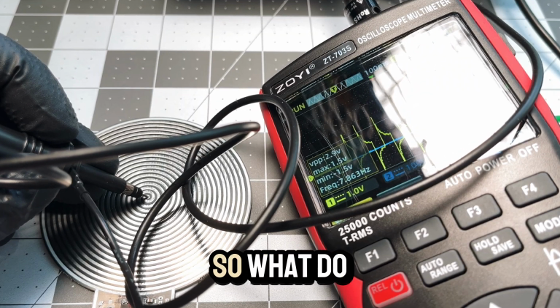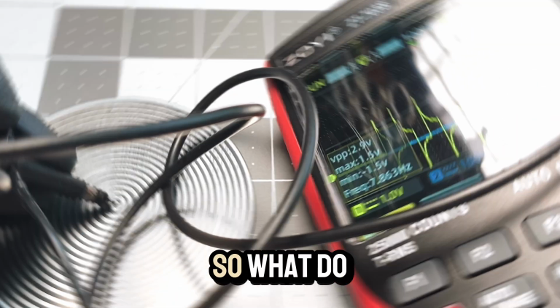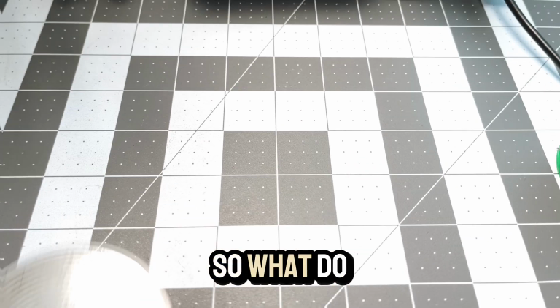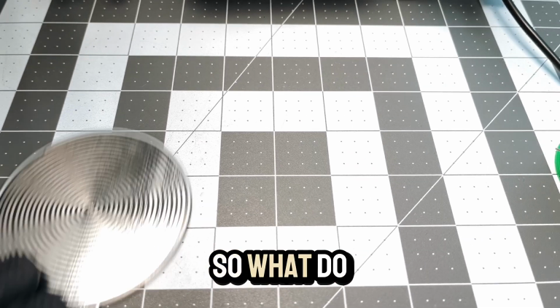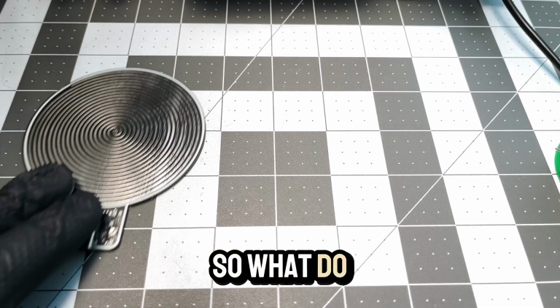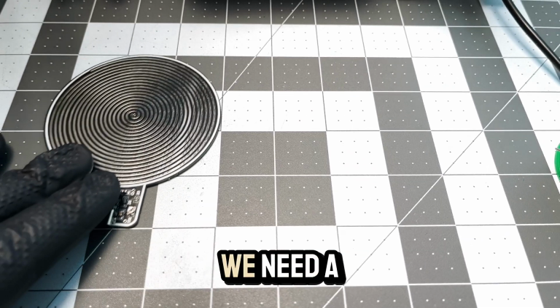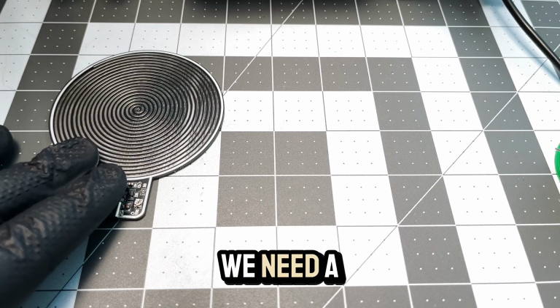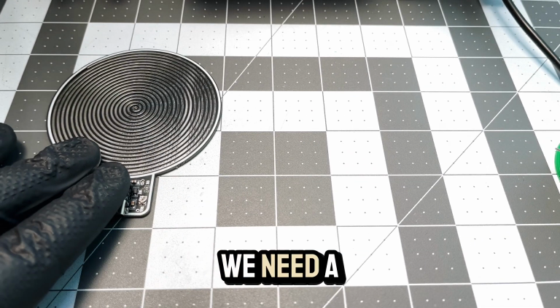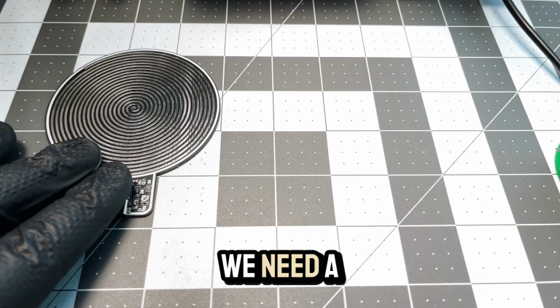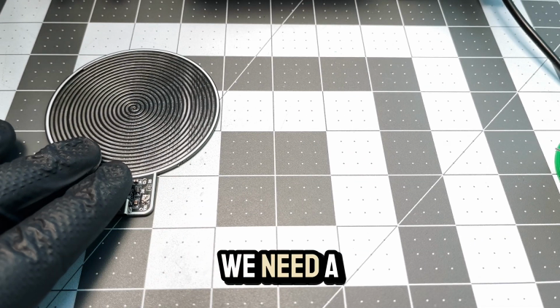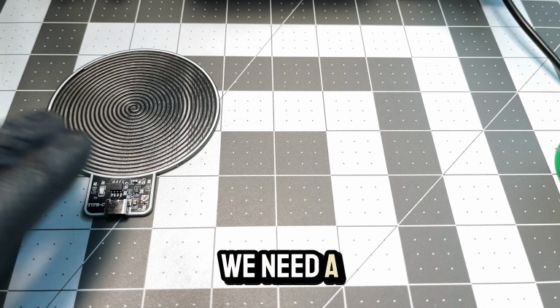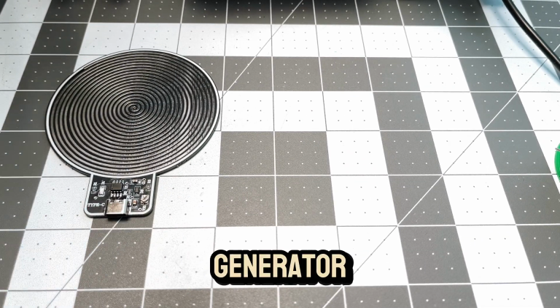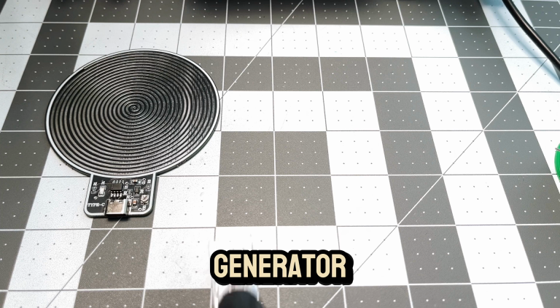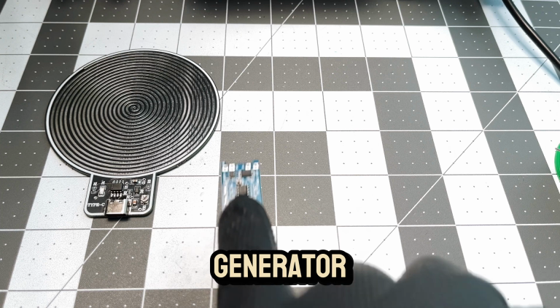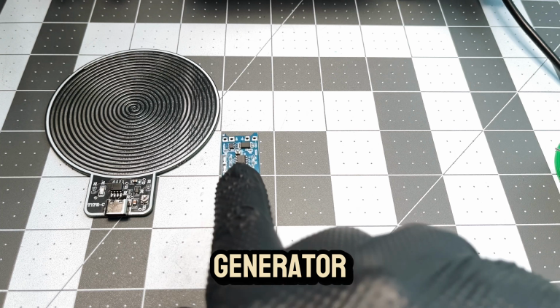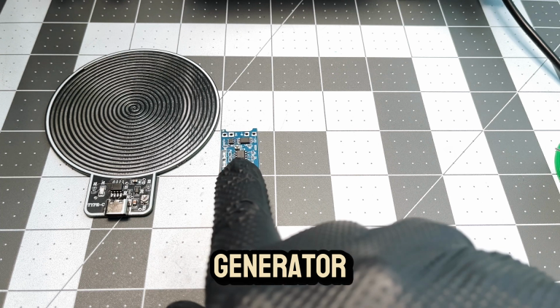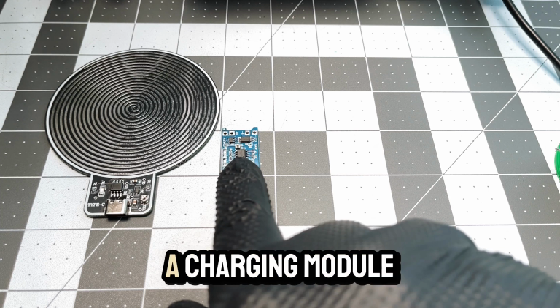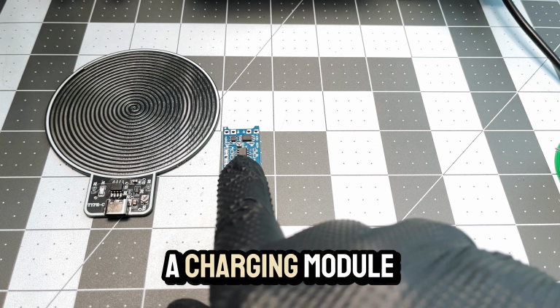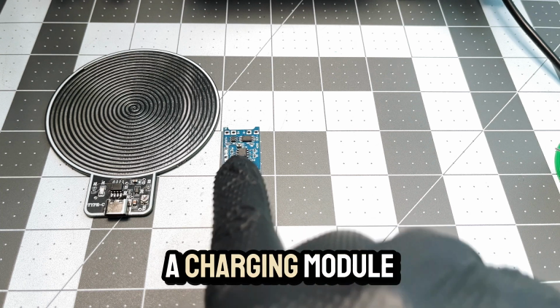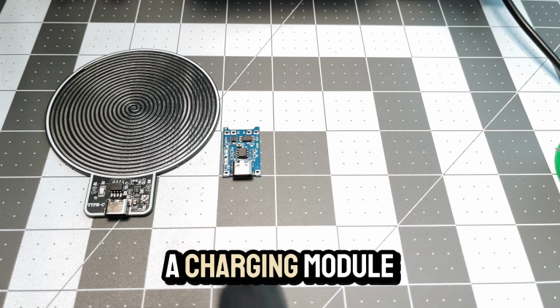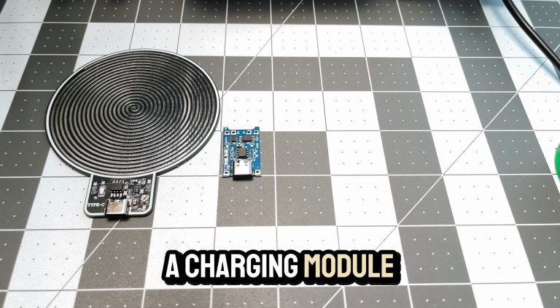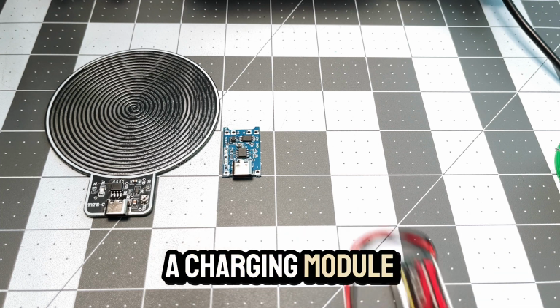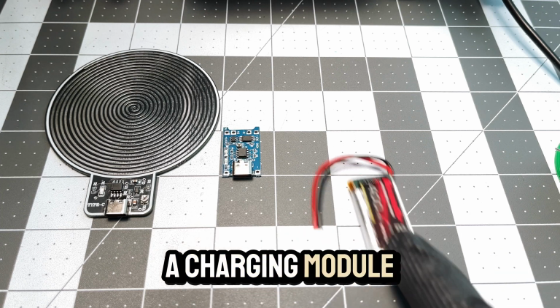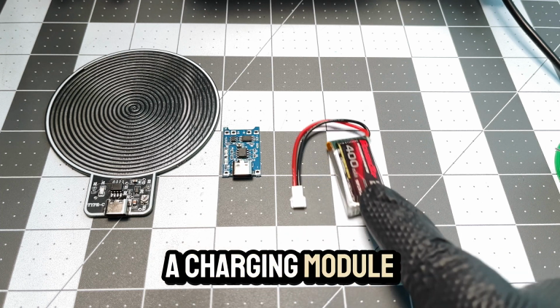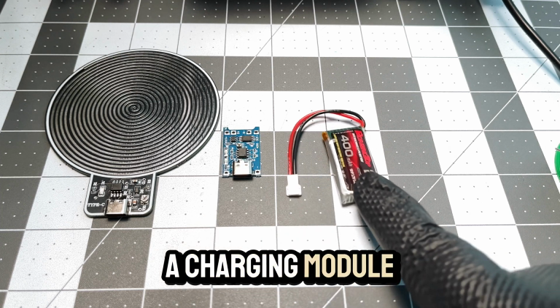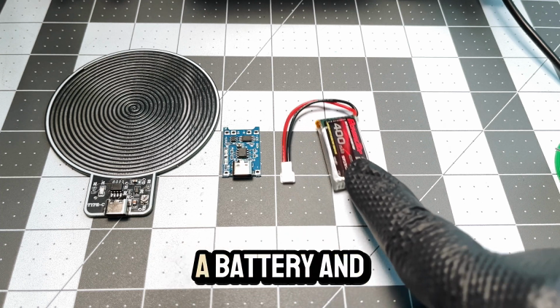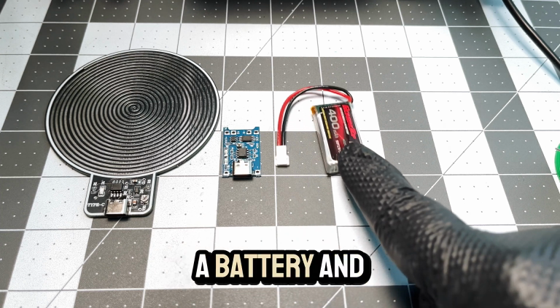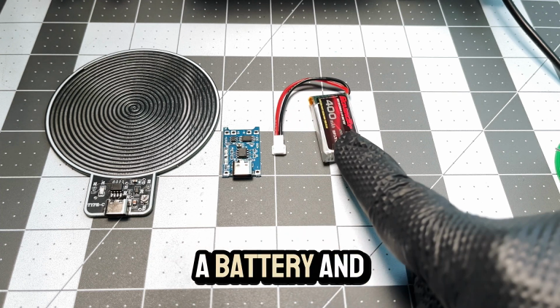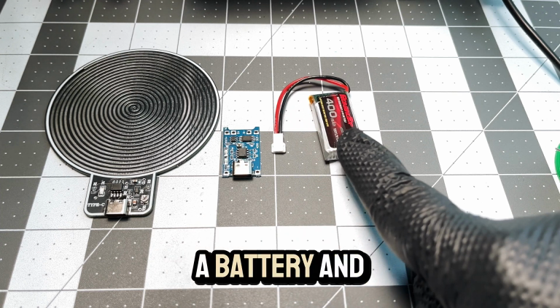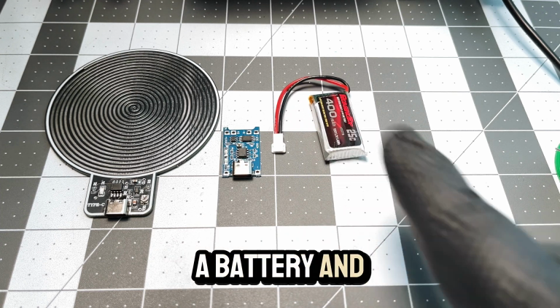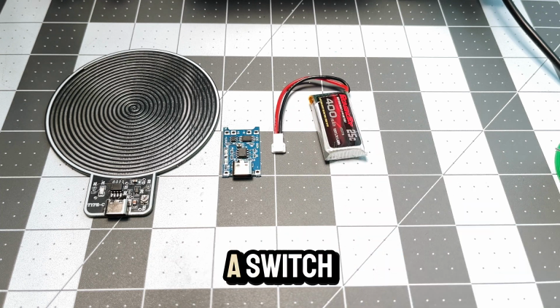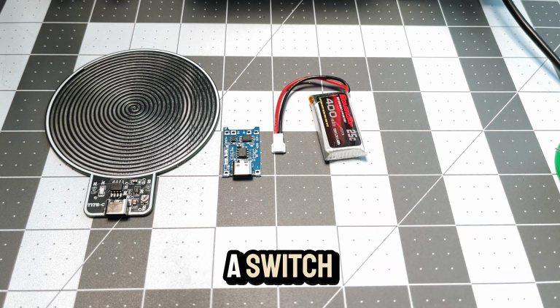What do we need? A generator, a charging module, a battery, and a switch.